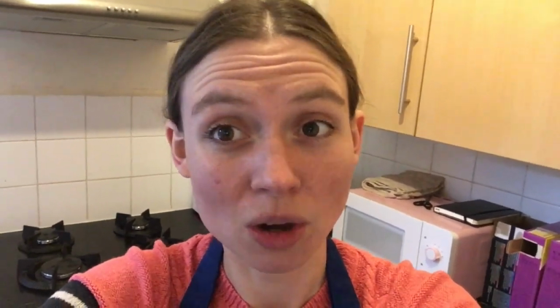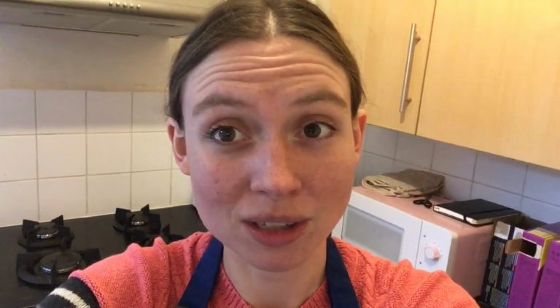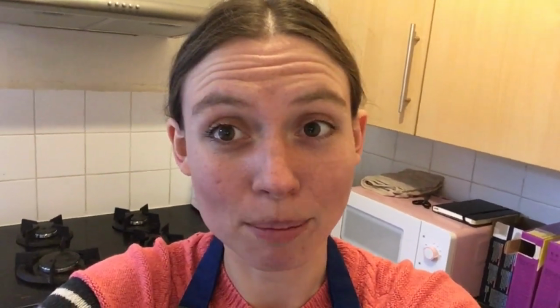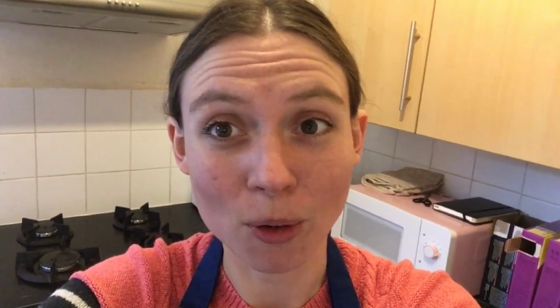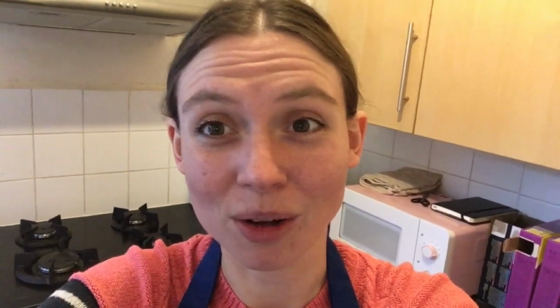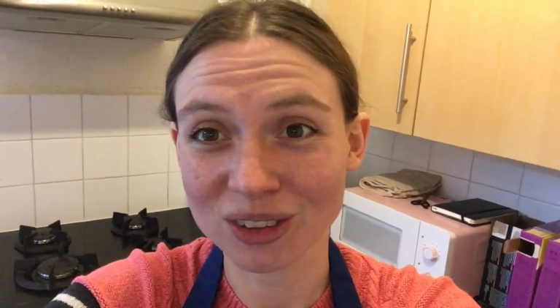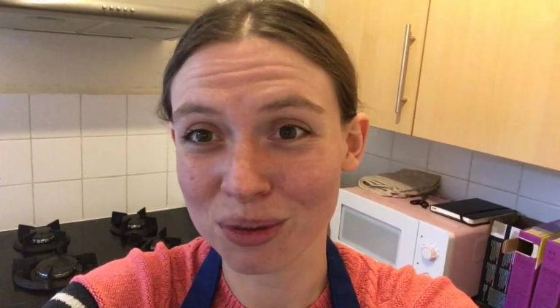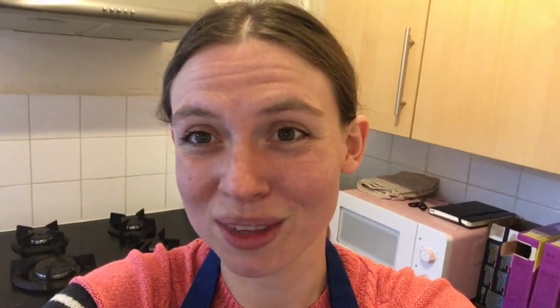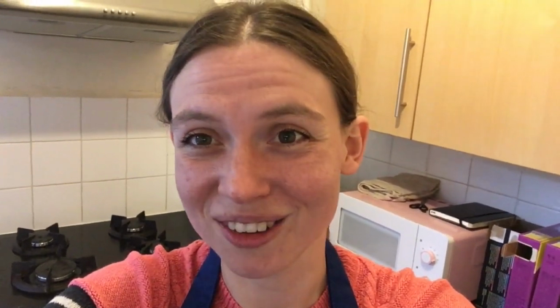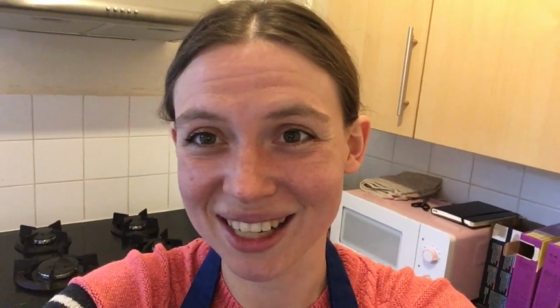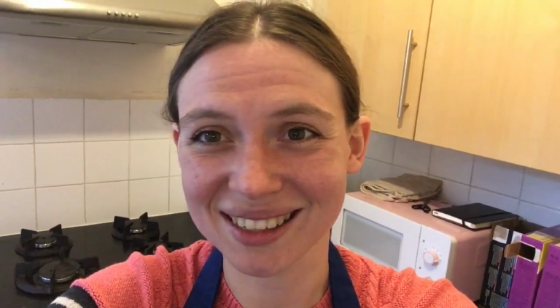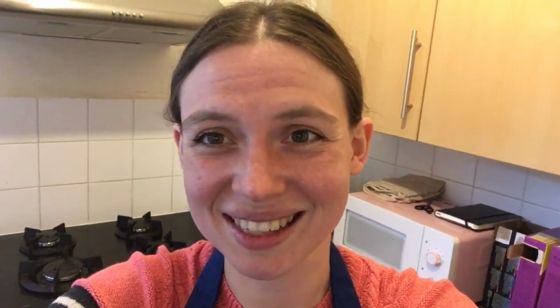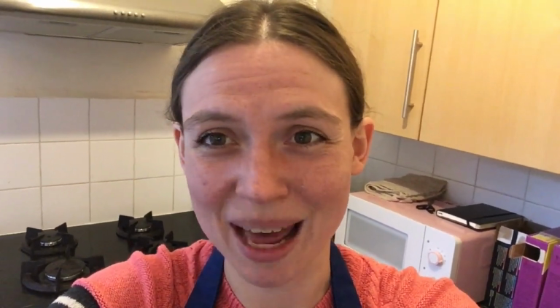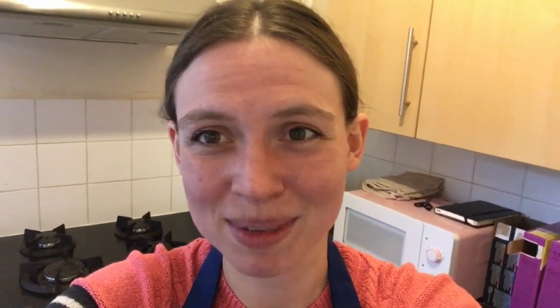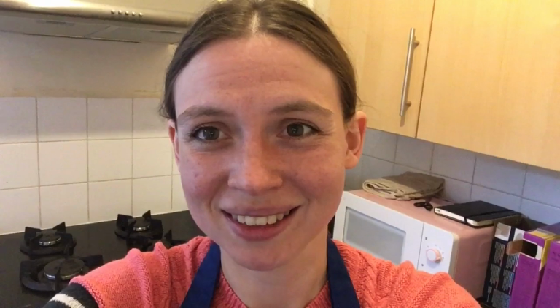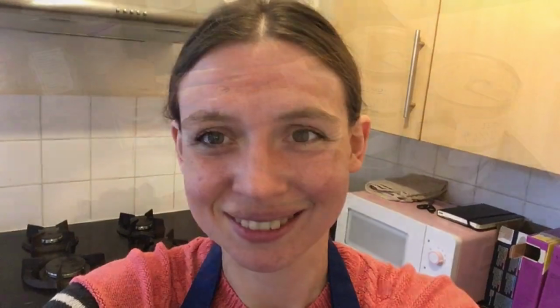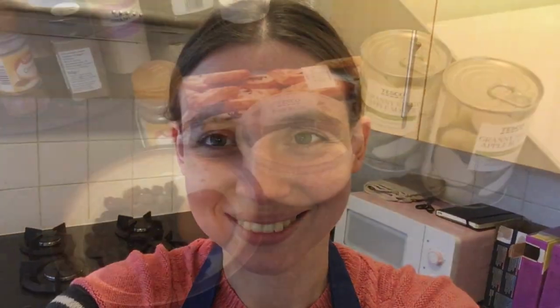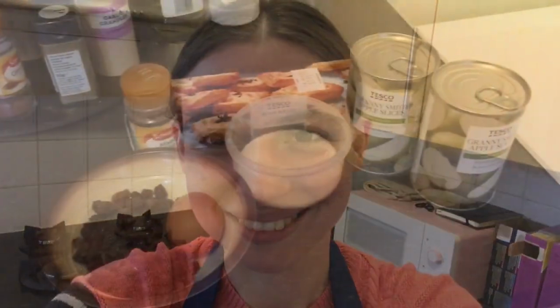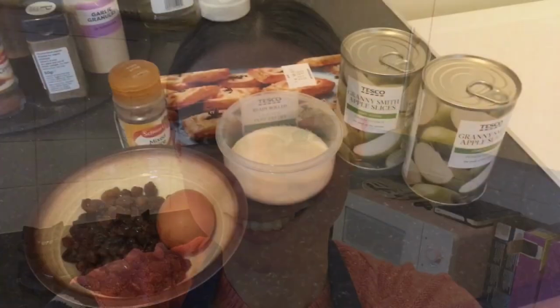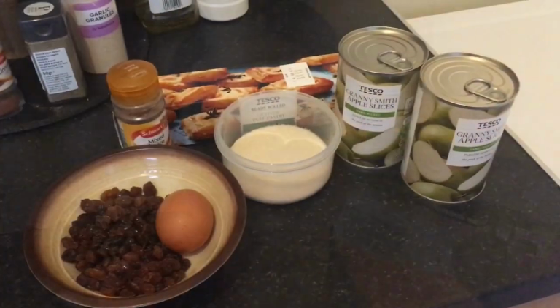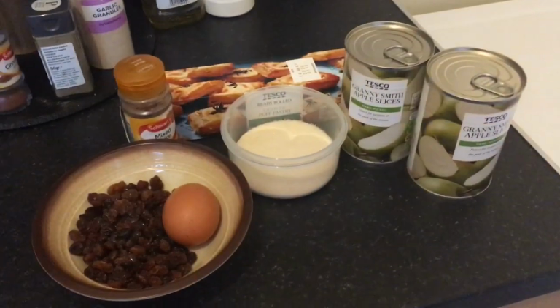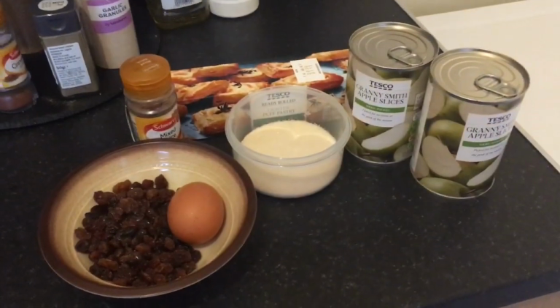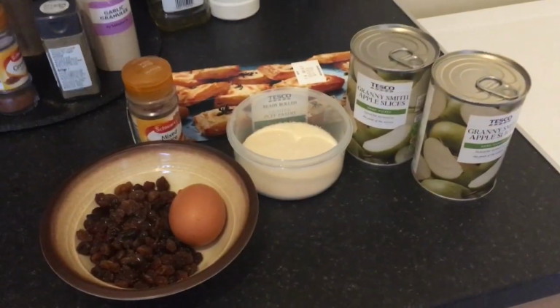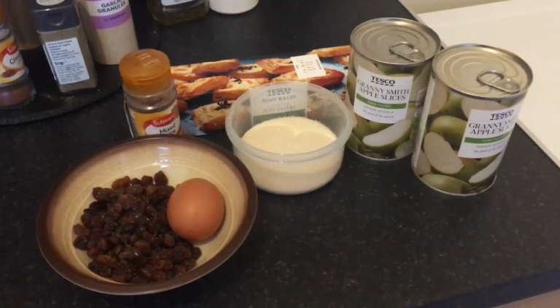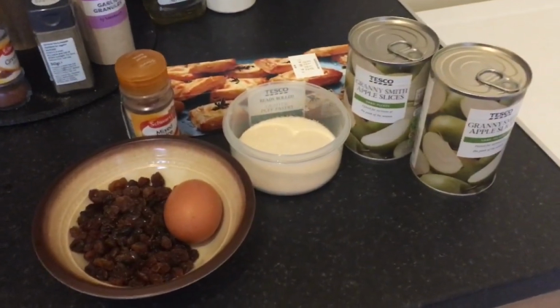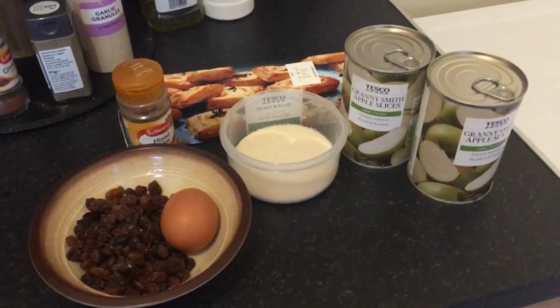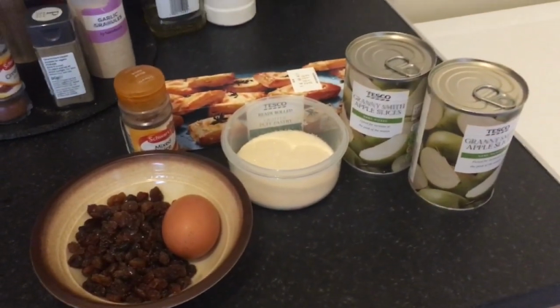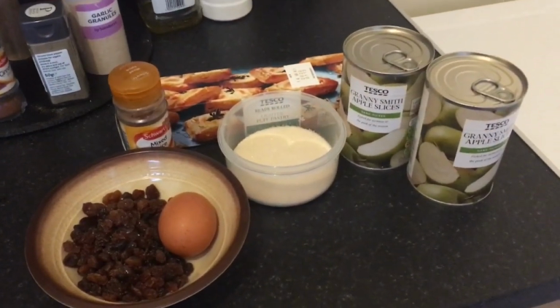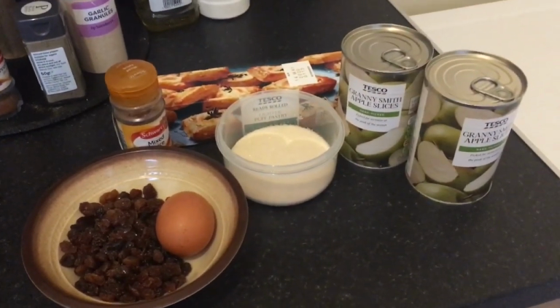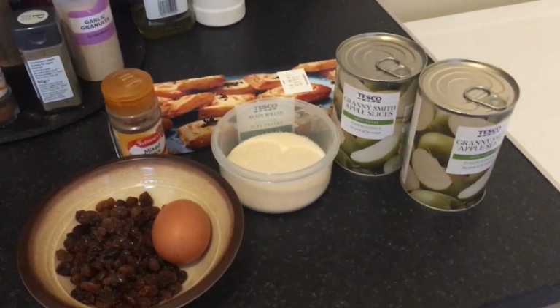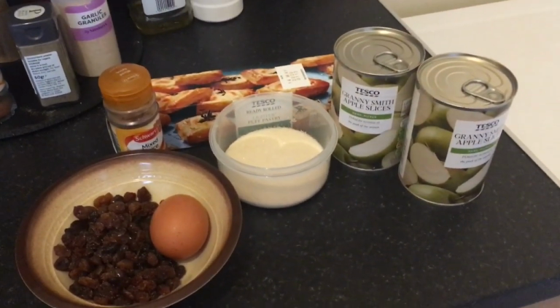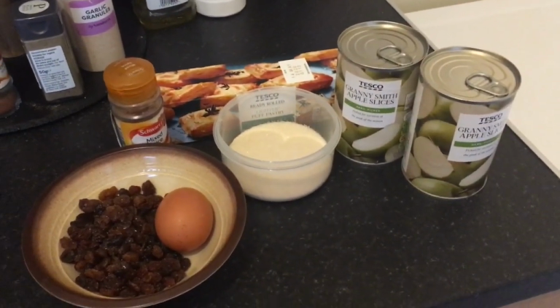So simple — I'll just go through the ingredients and the steps. Just six ingredients.